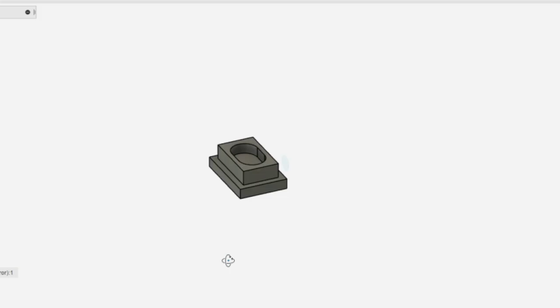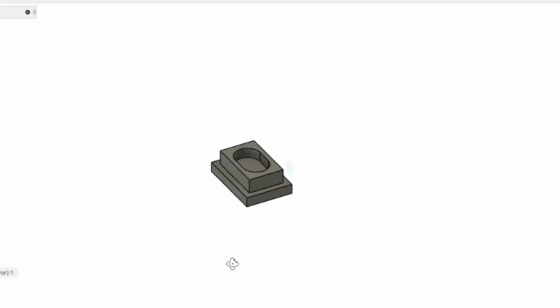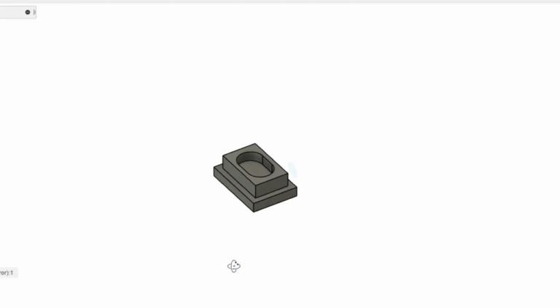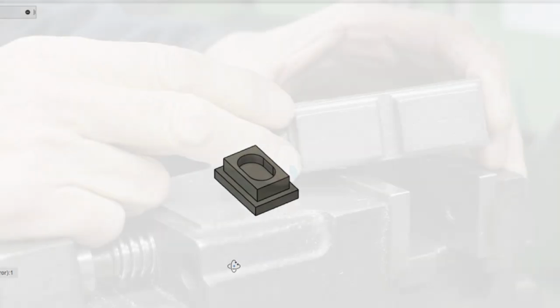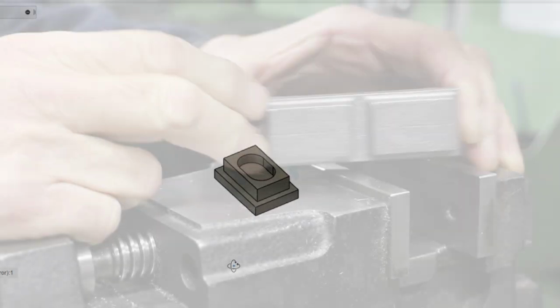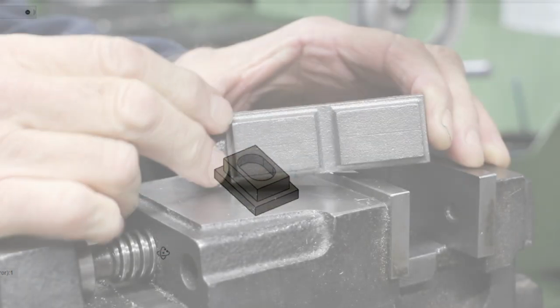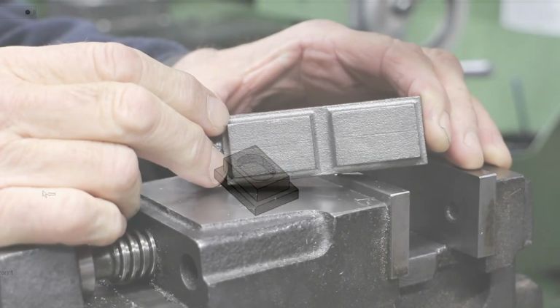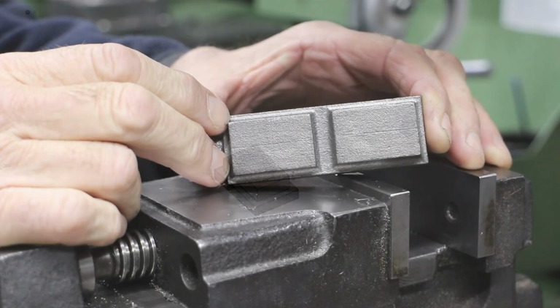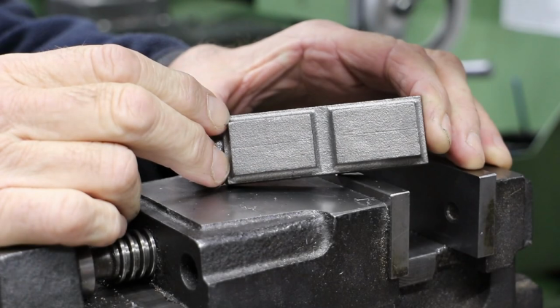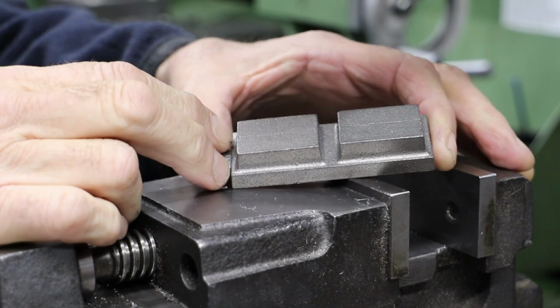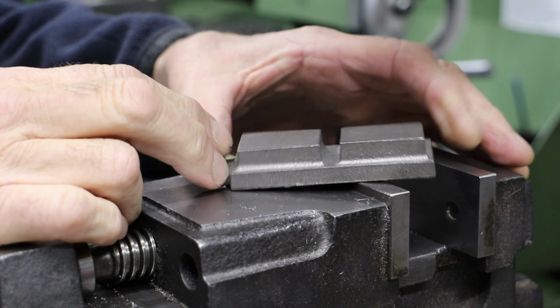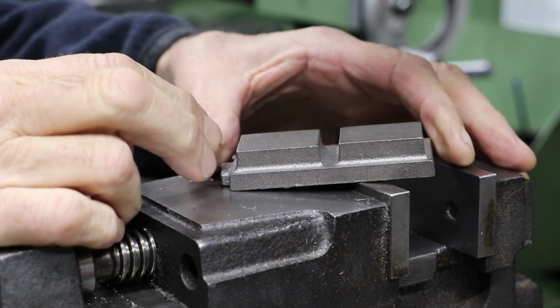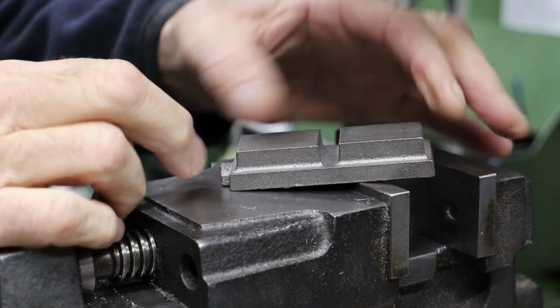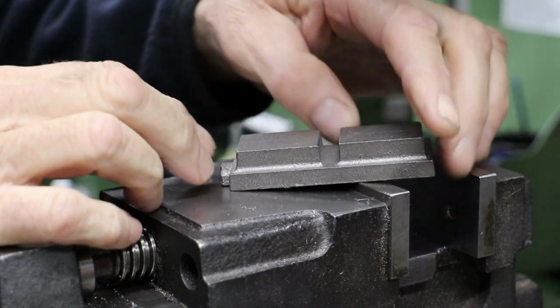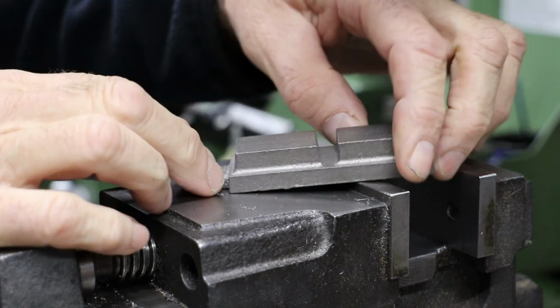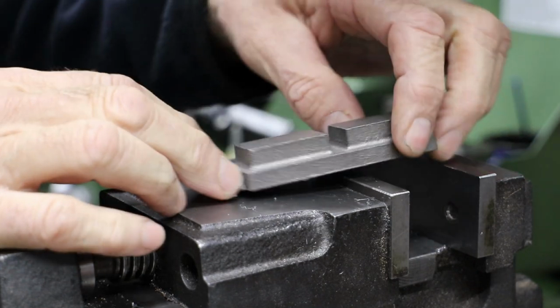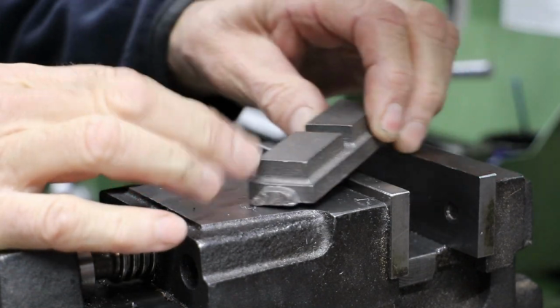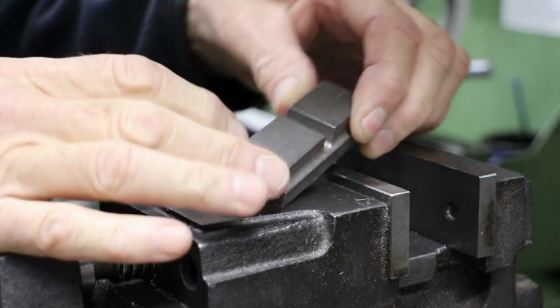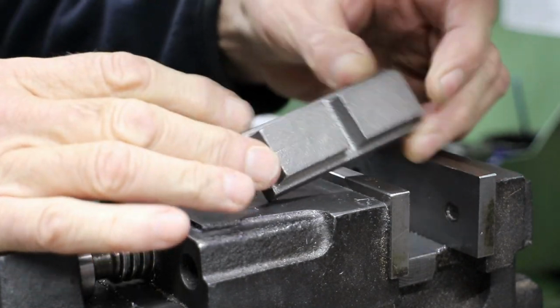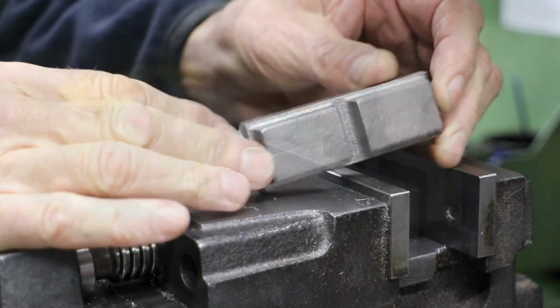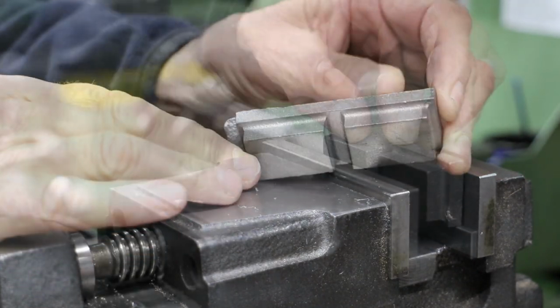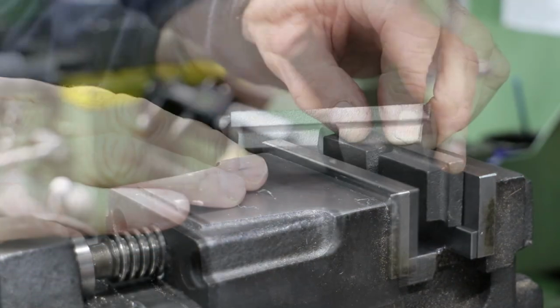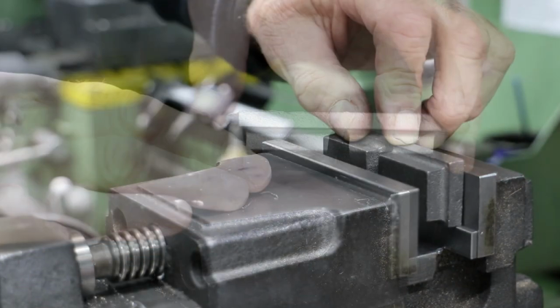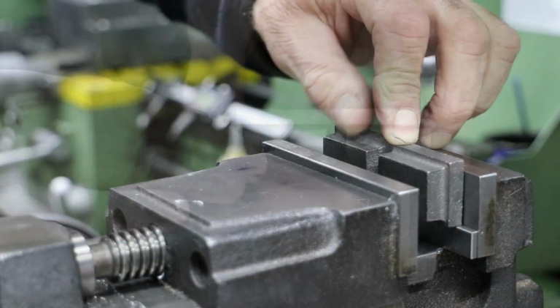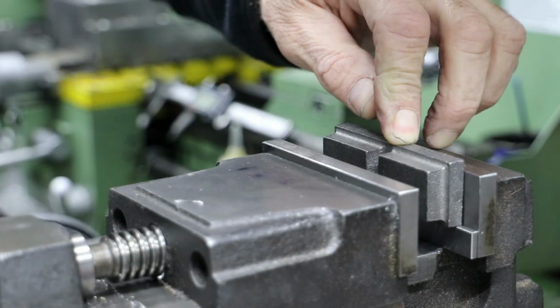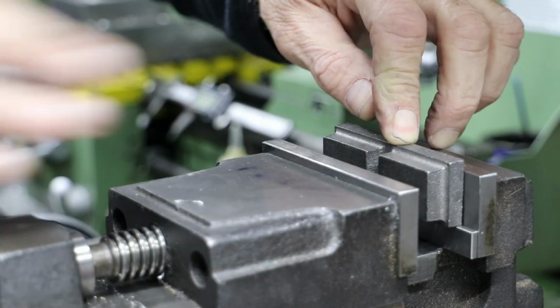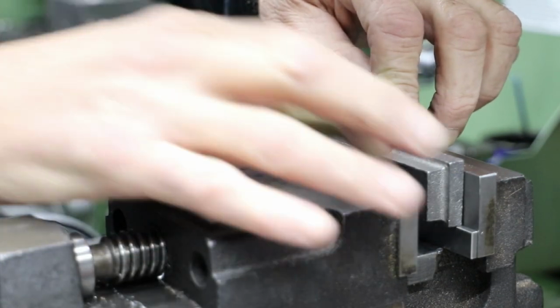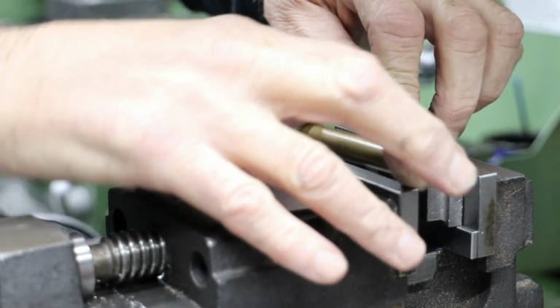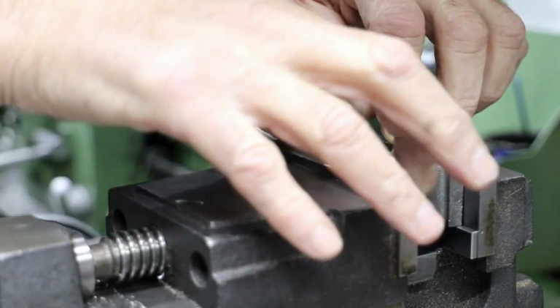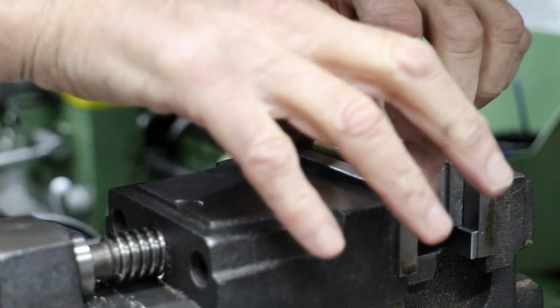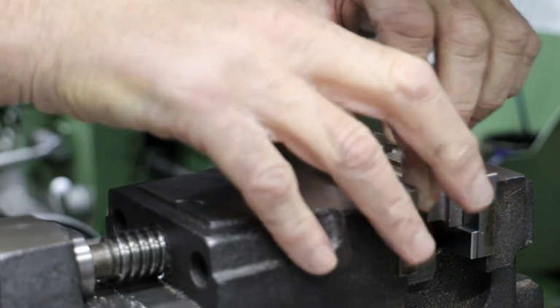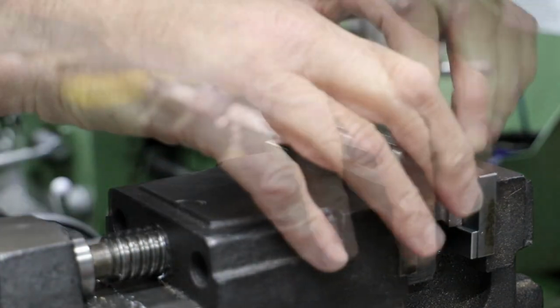The valve castings came as a part of the set from Reeves, which included the cylinder blocks and the cylinder covers.